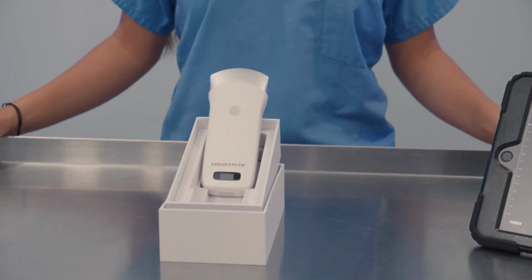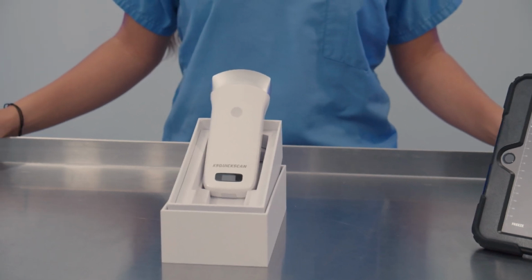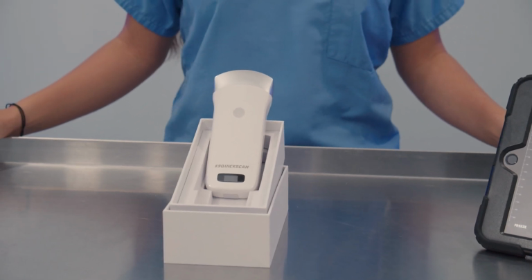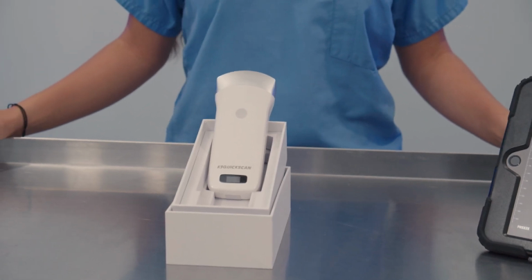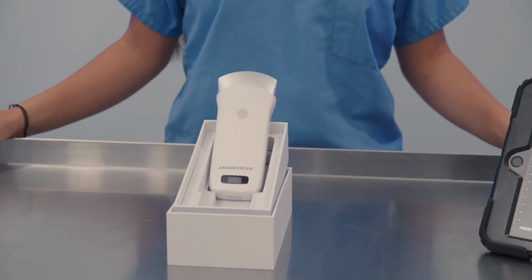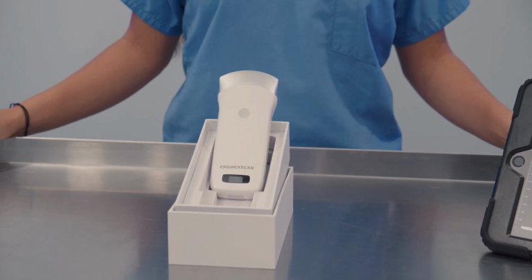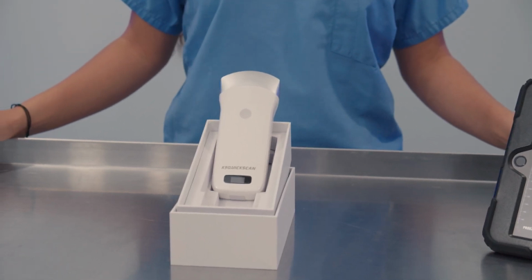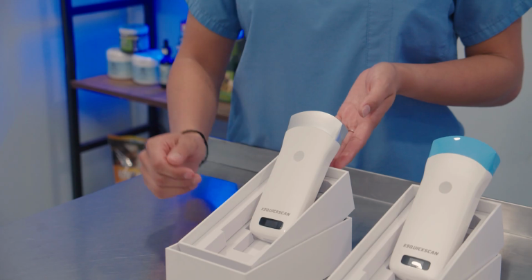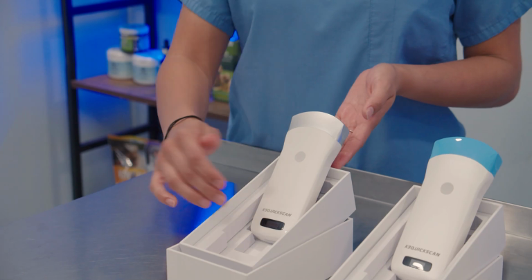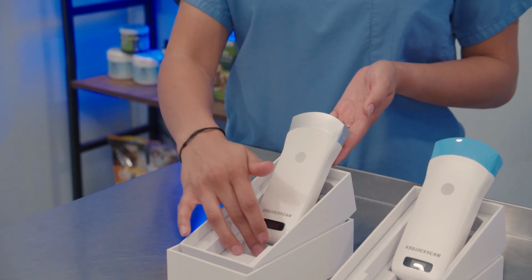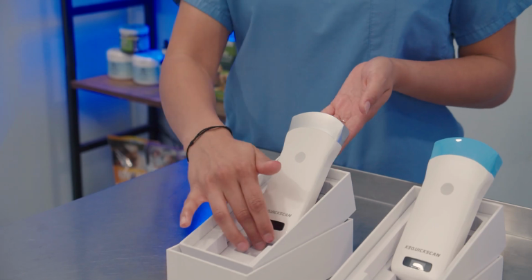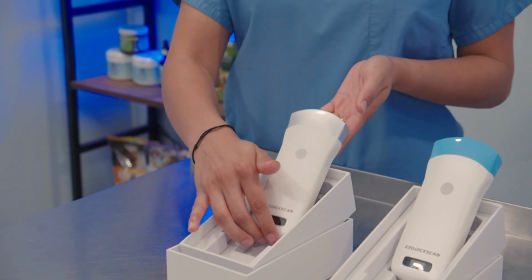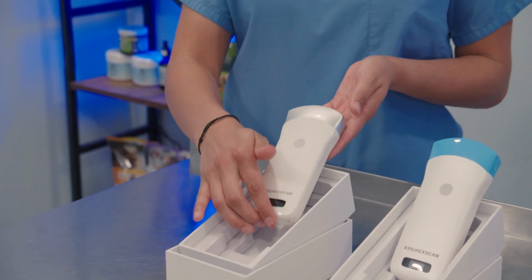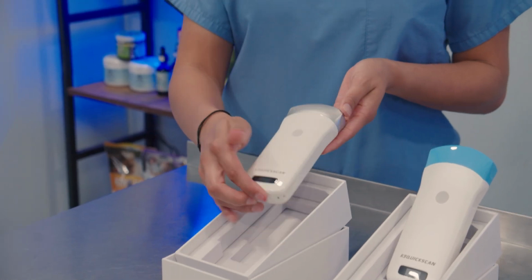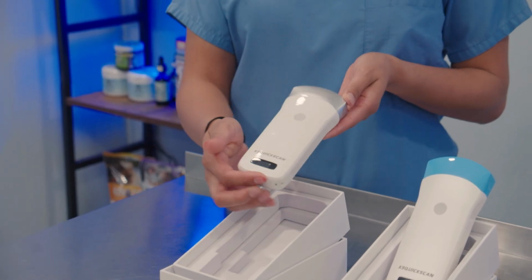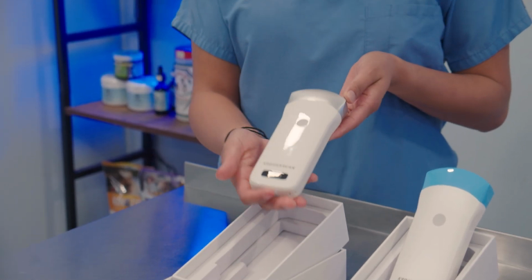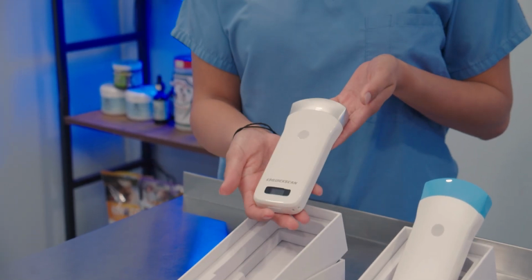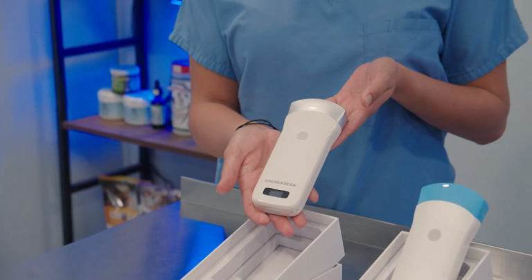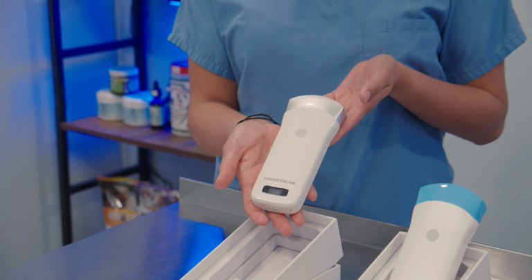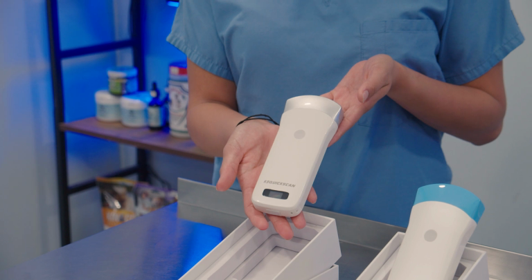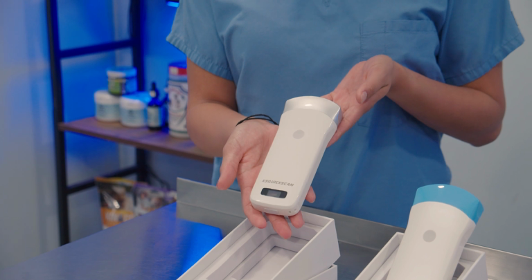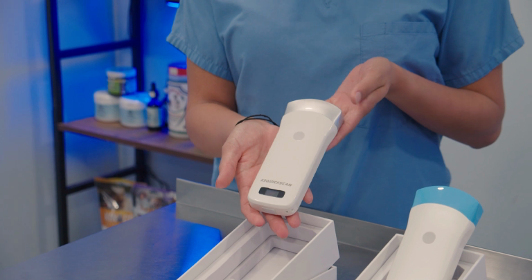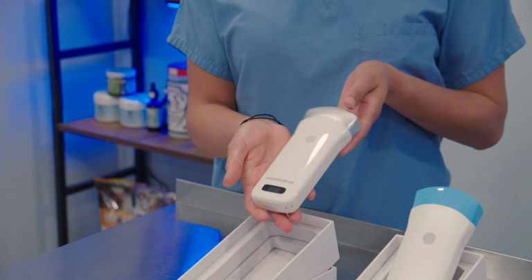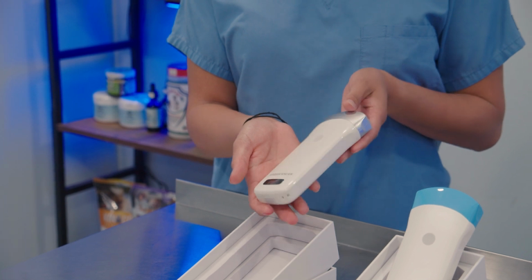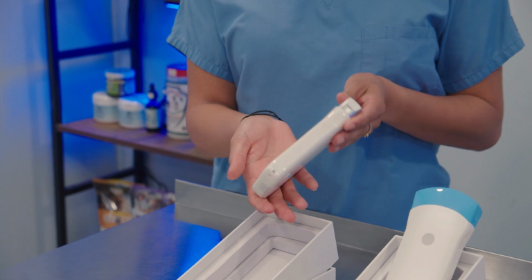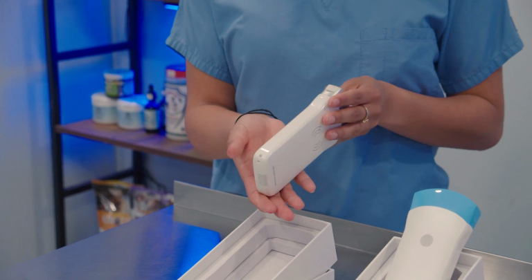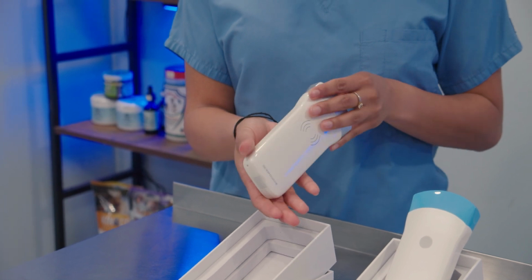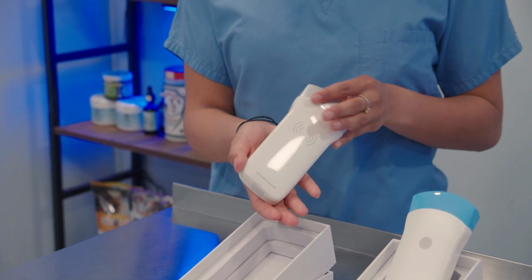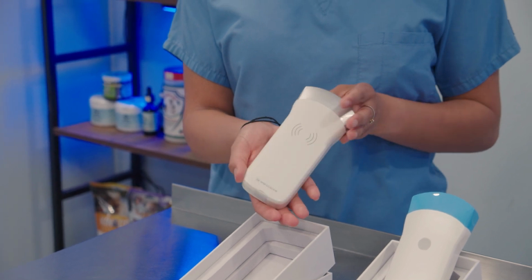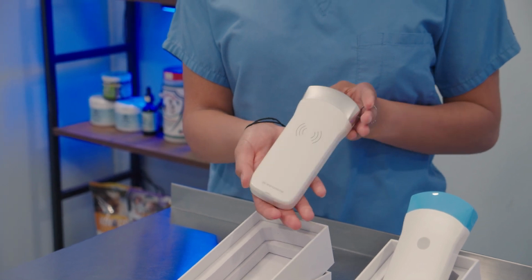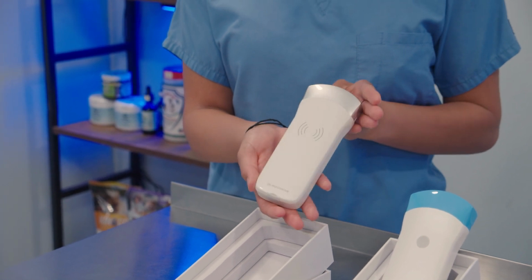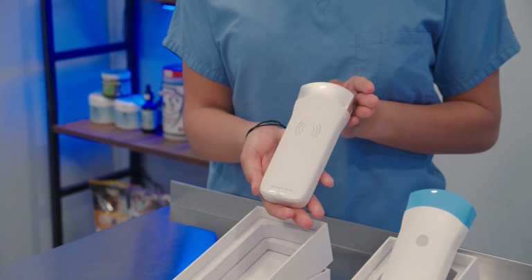The Q3 probe comes with 80 elements, which will be the smallest in the lineup. The battery has a 3 hour run time and includes a 1 year warranty.